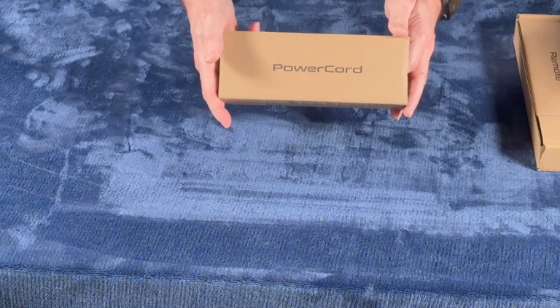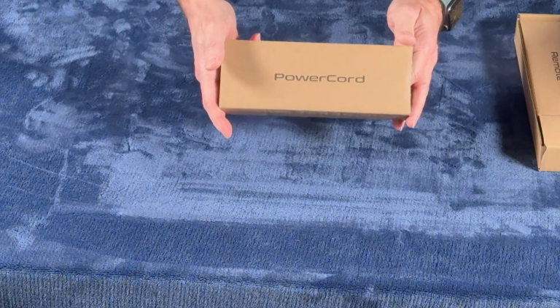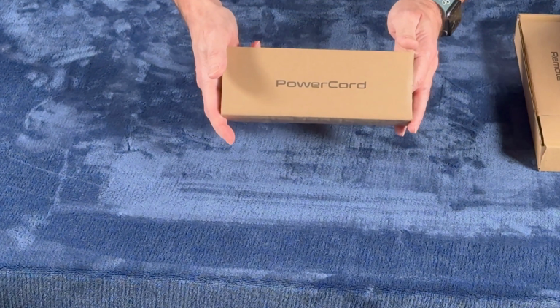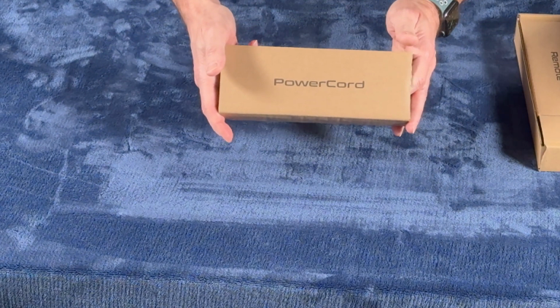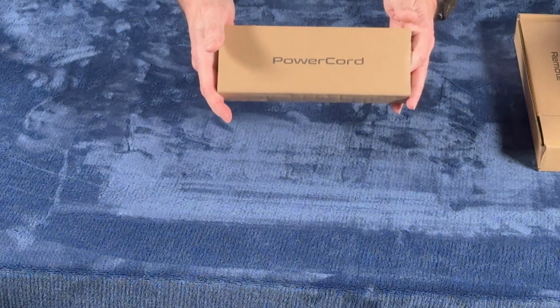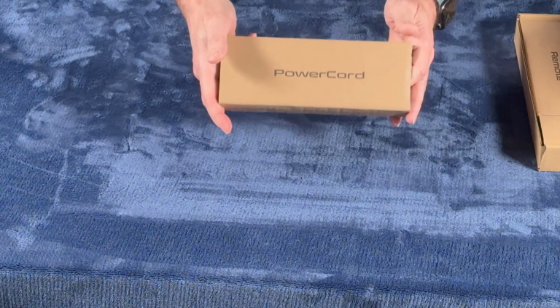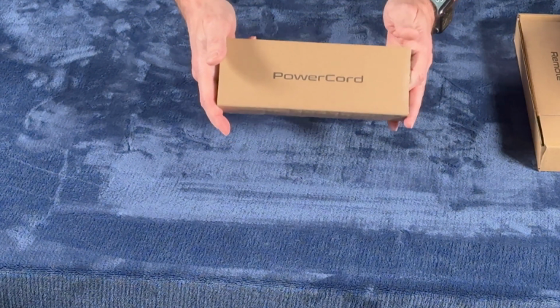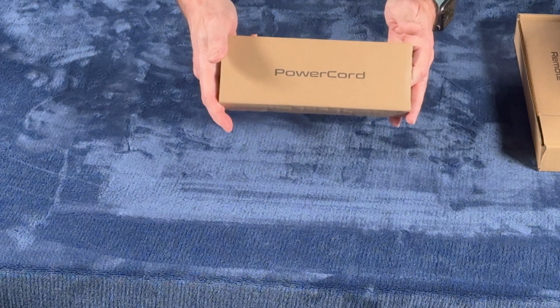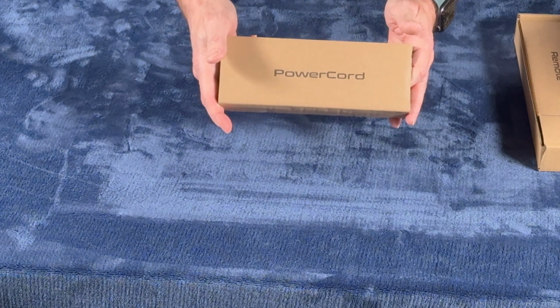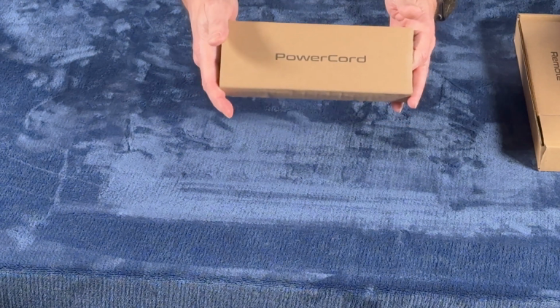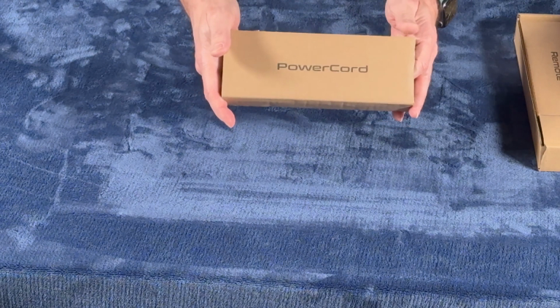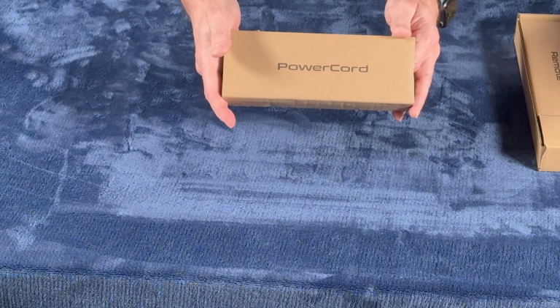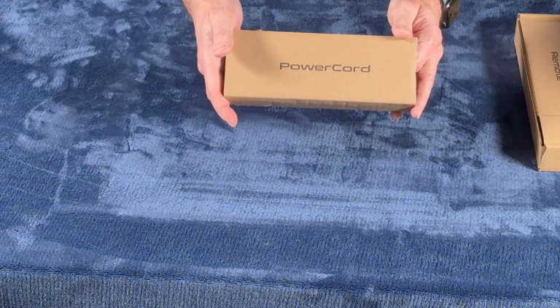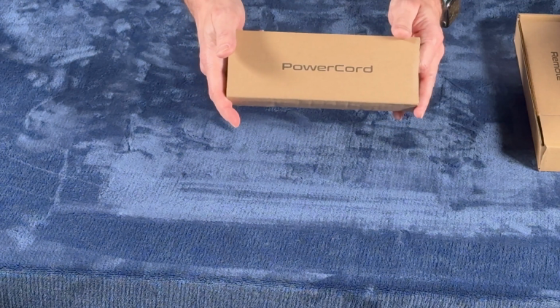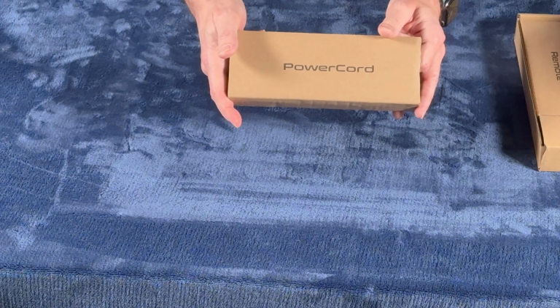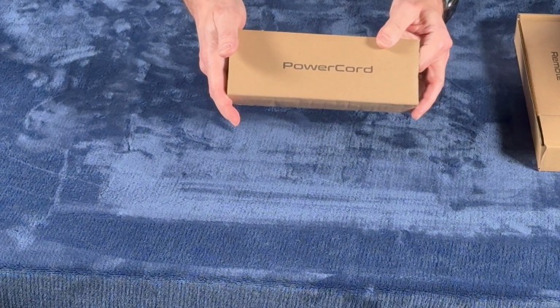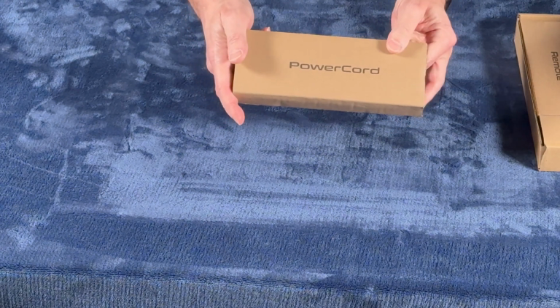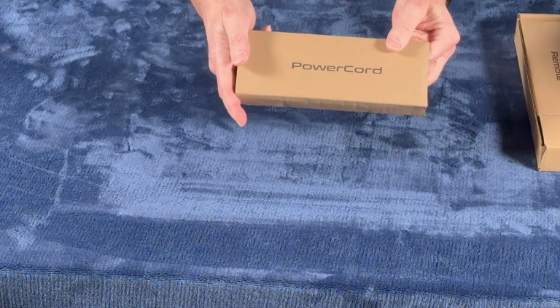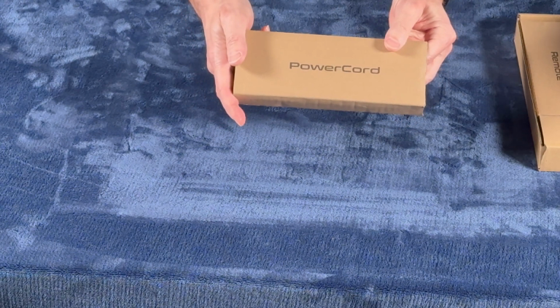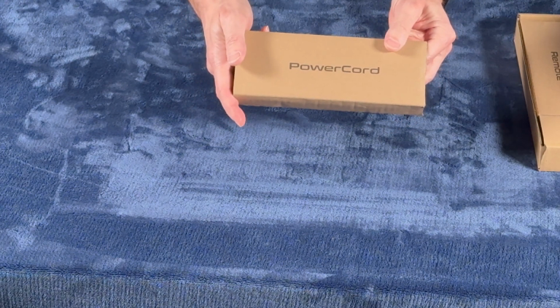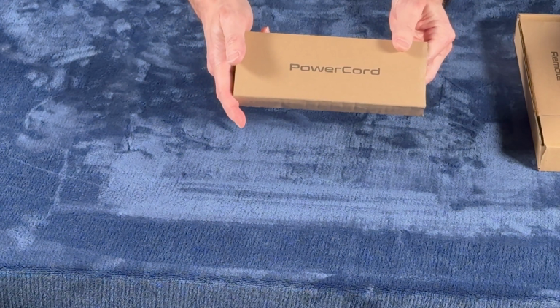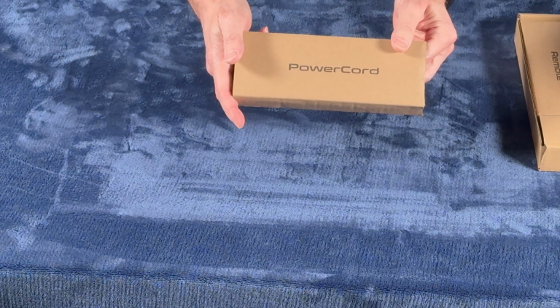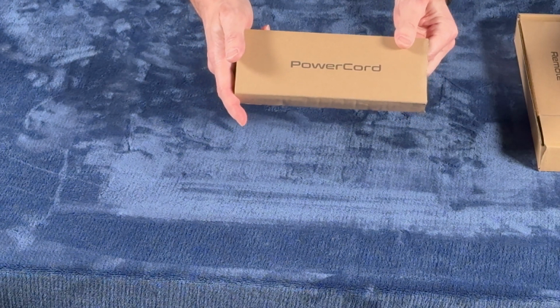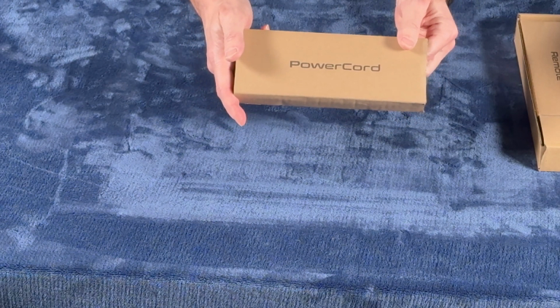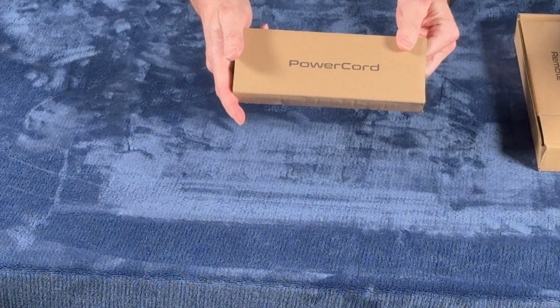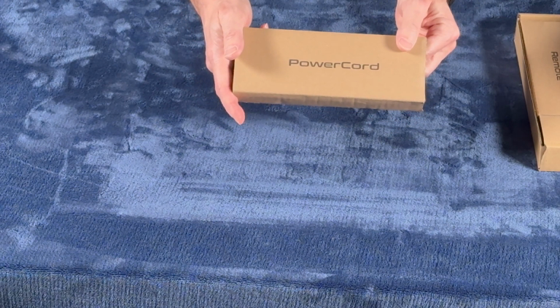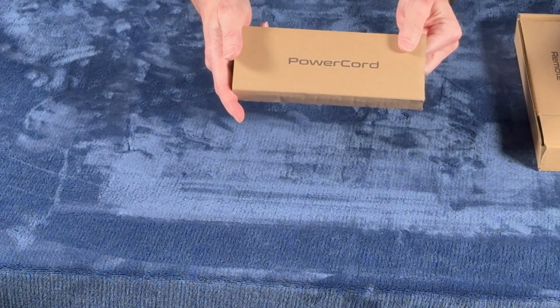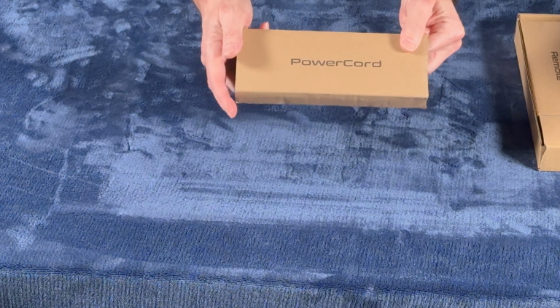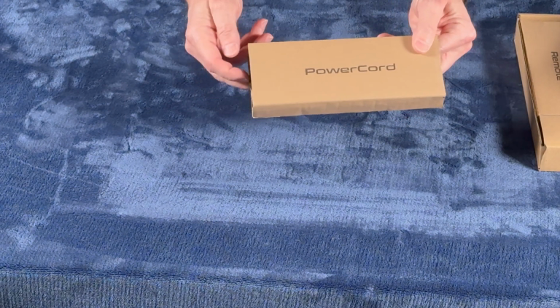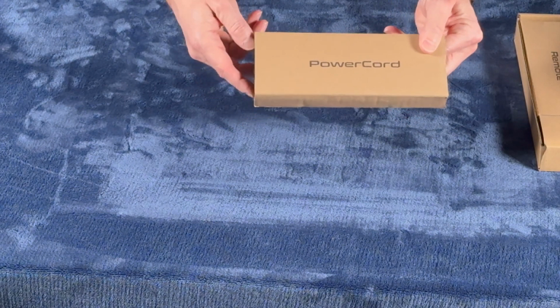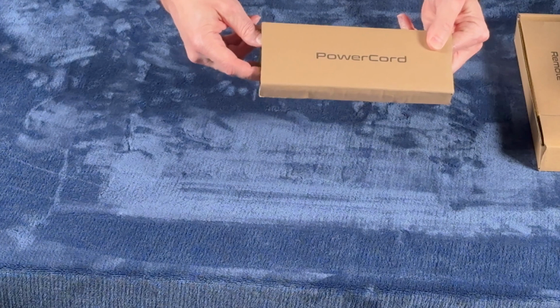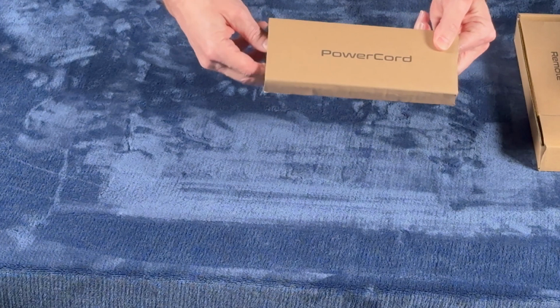The power cord included with the Envy Core is for the USA. For other regions, simply use a three-prong grounded power cord.